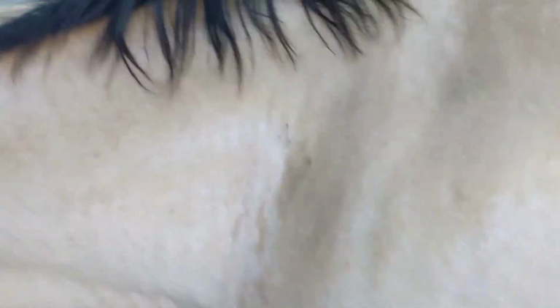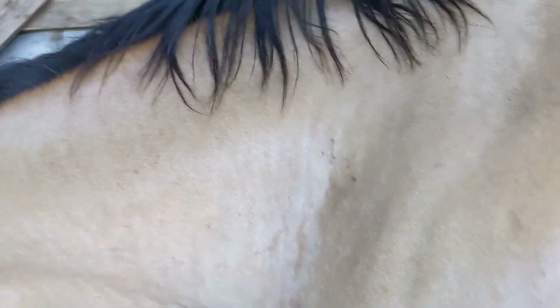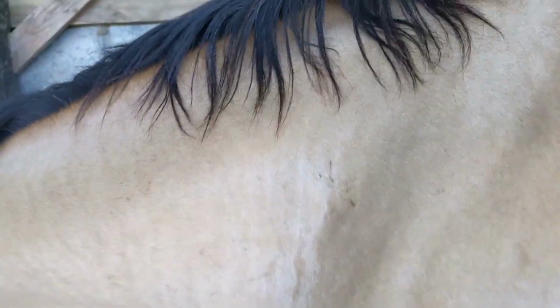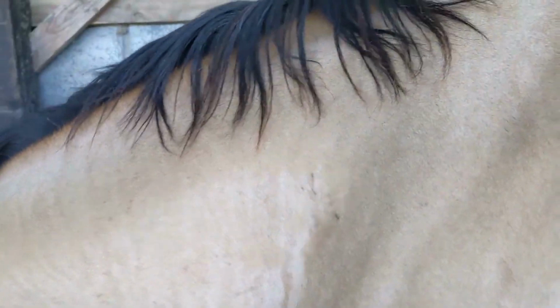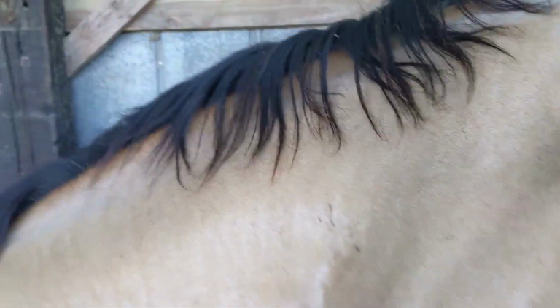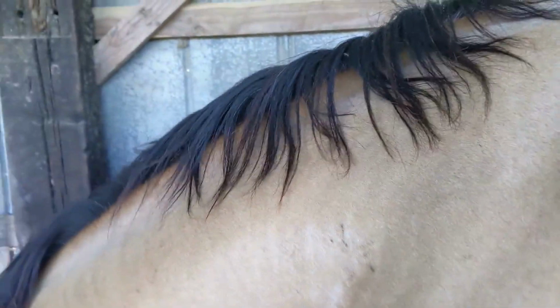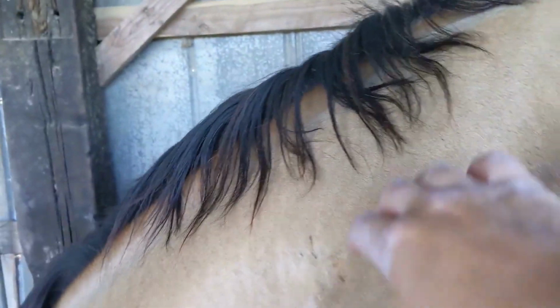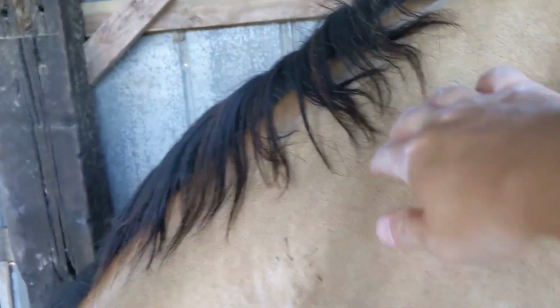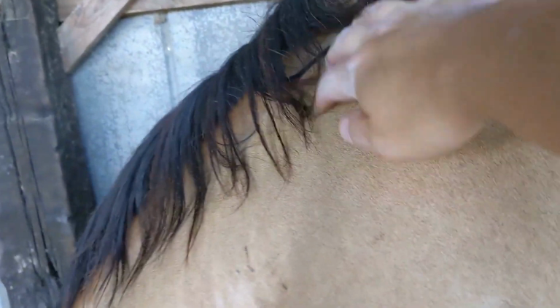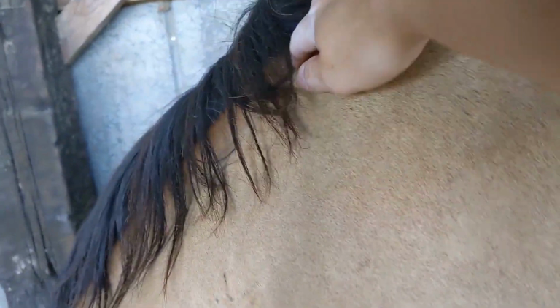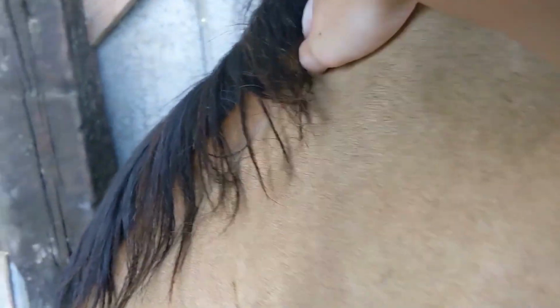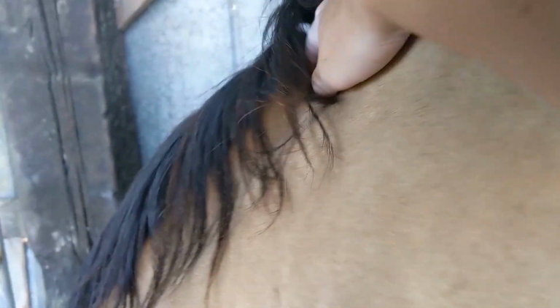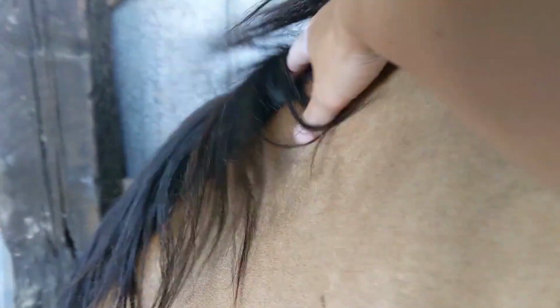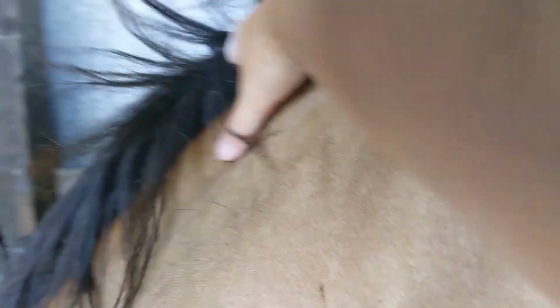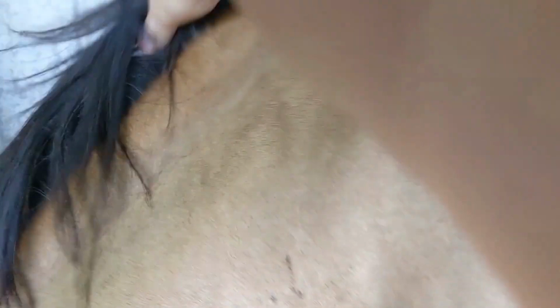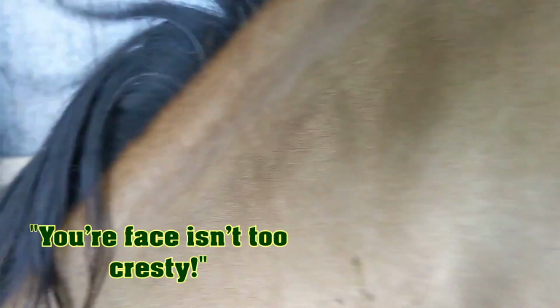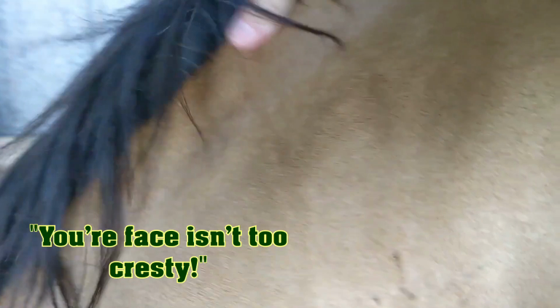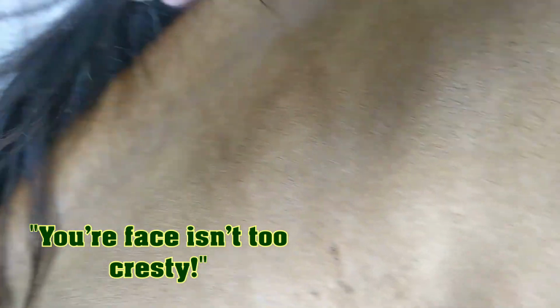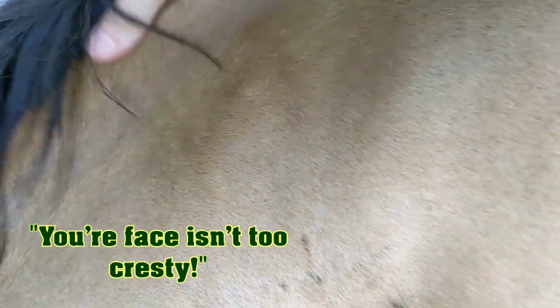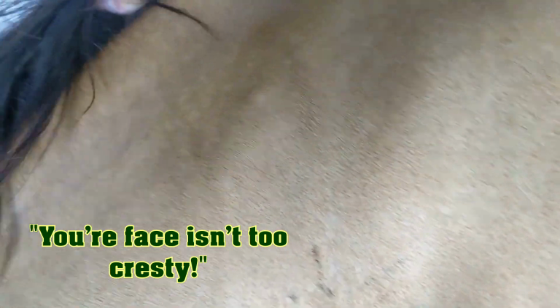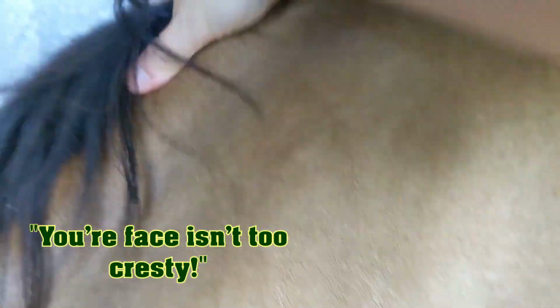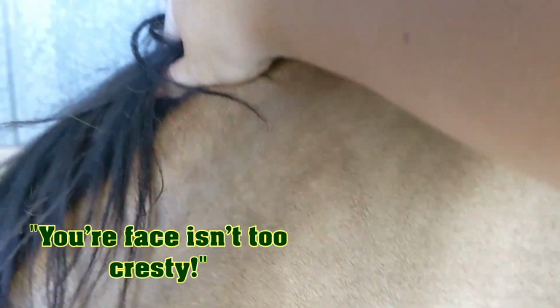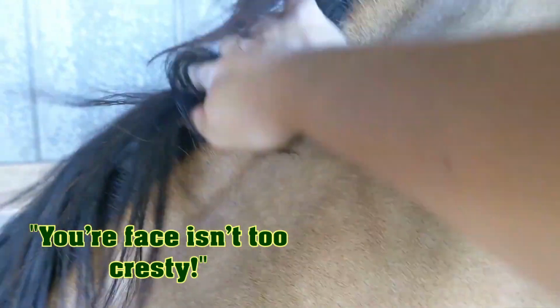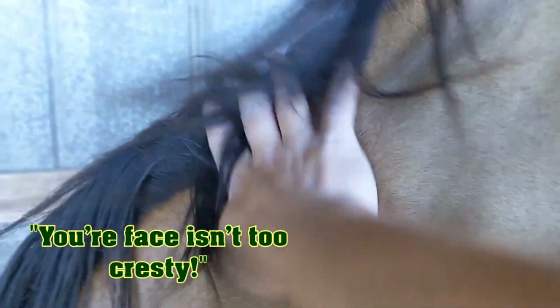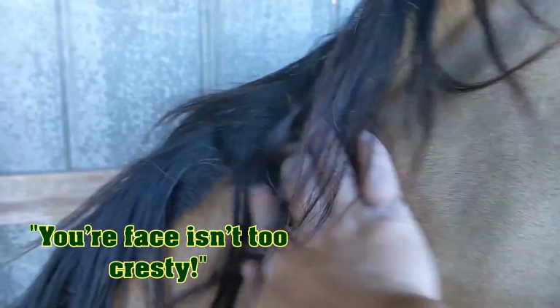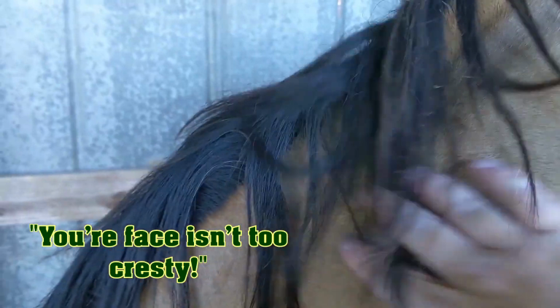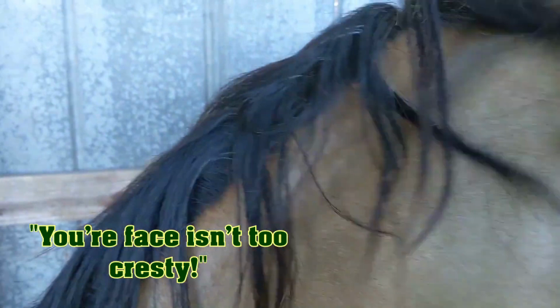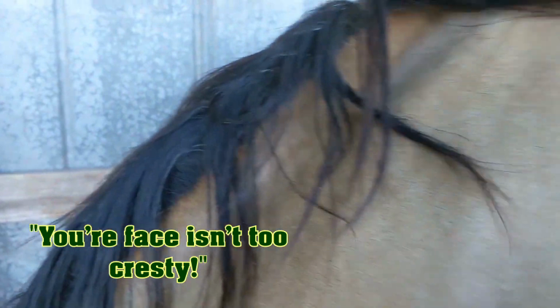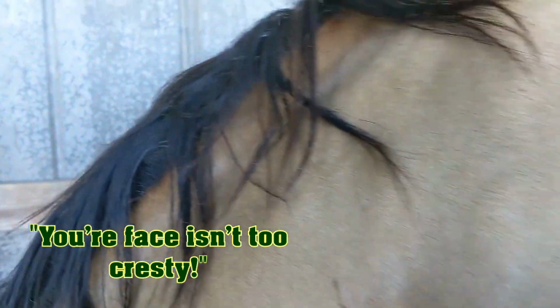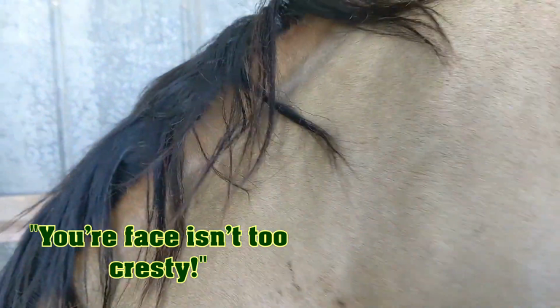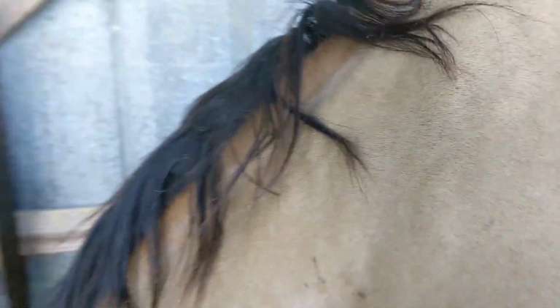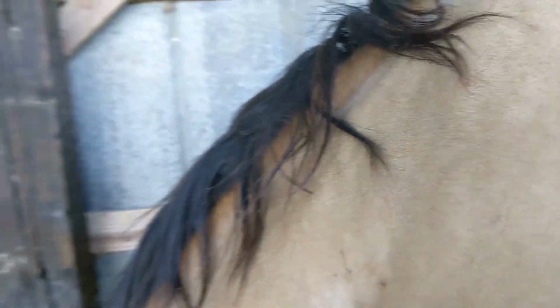His neck isn't too crusty, thankfully, but we need to stop it before it gets there.